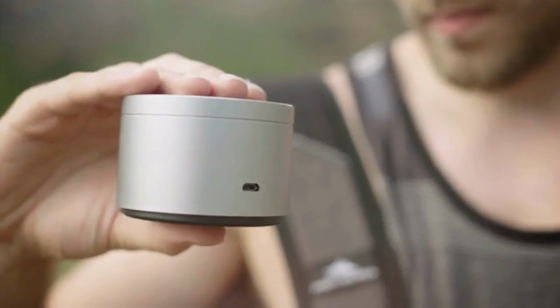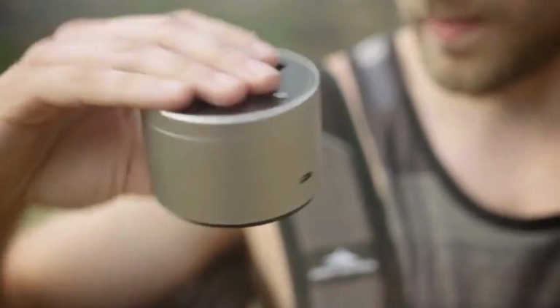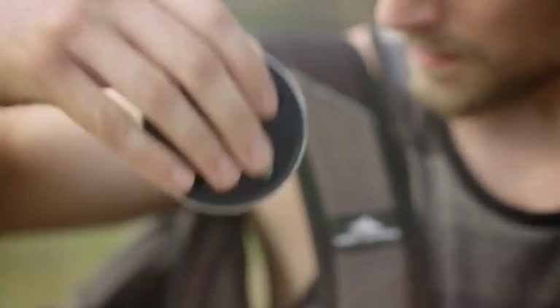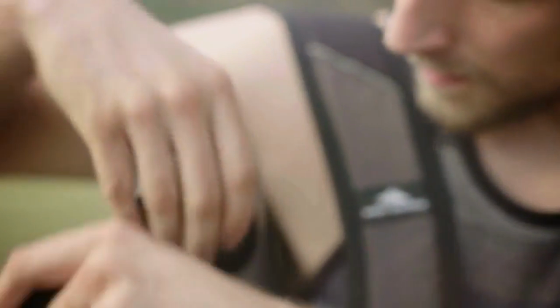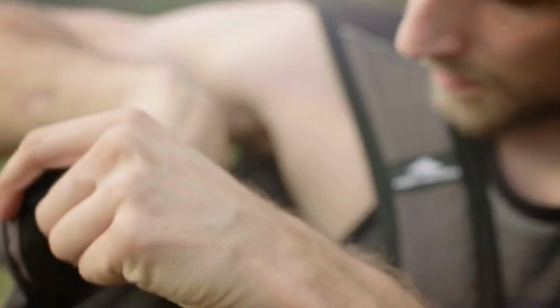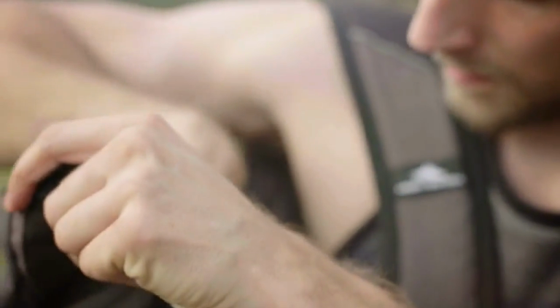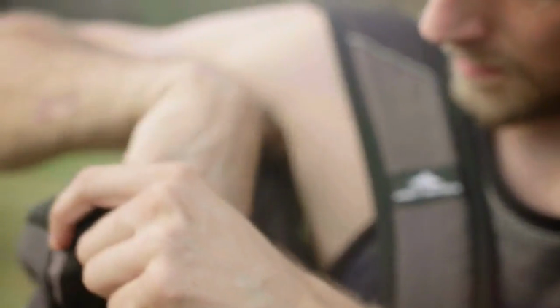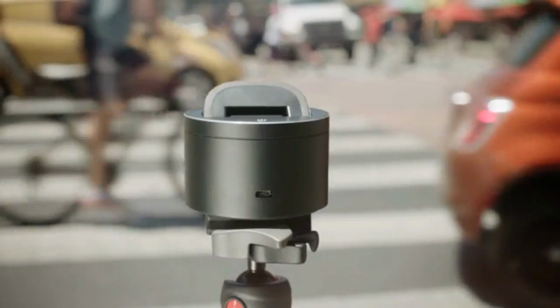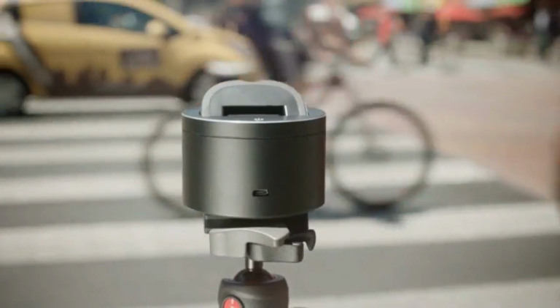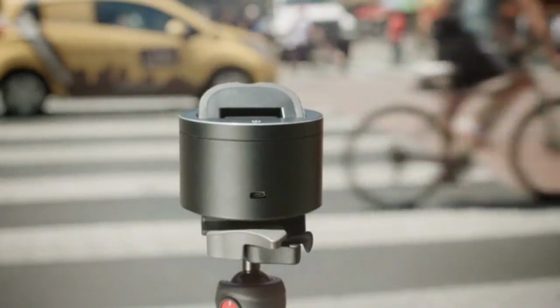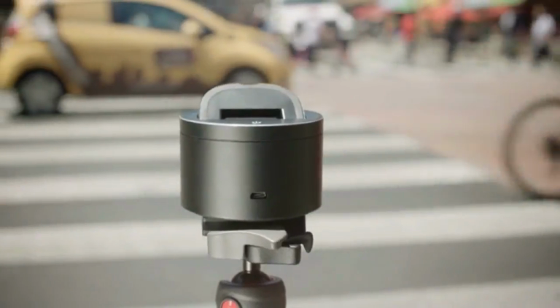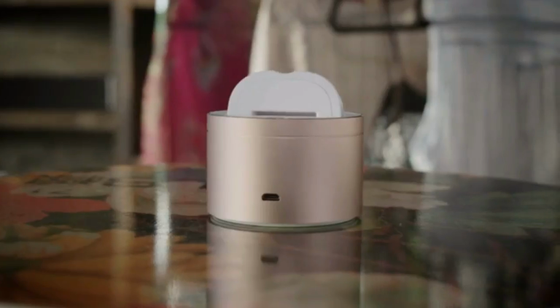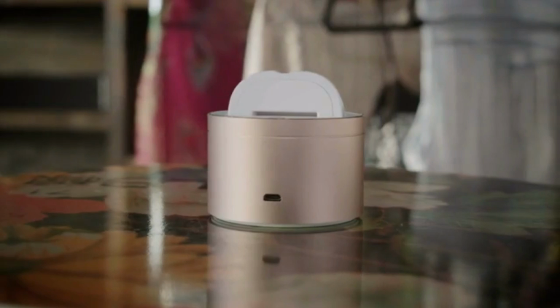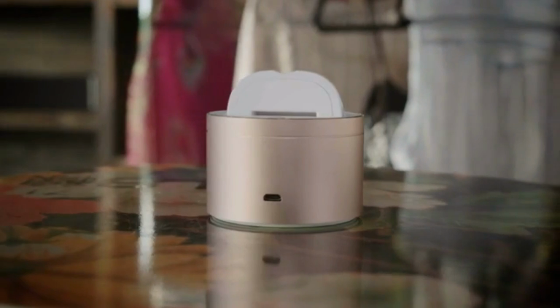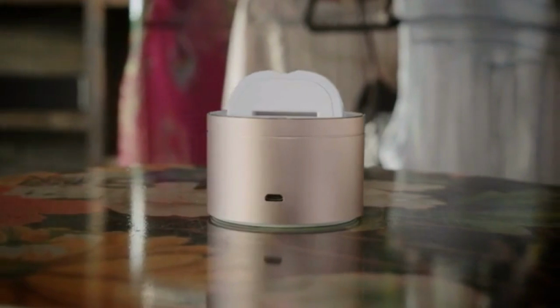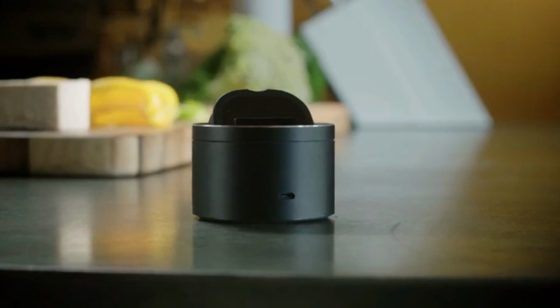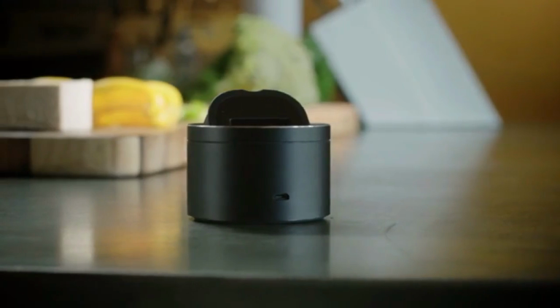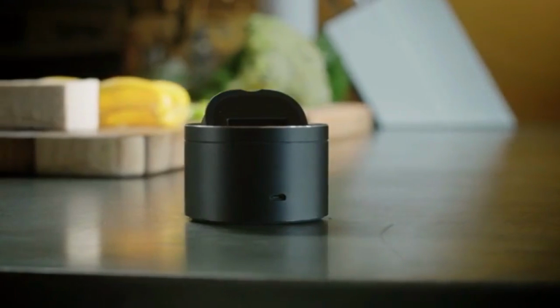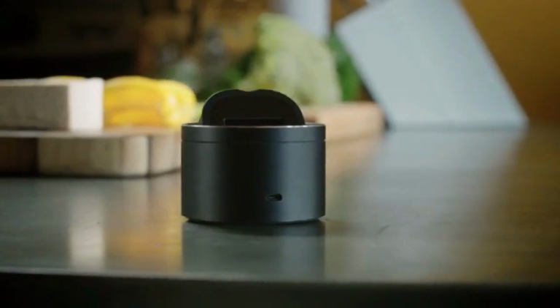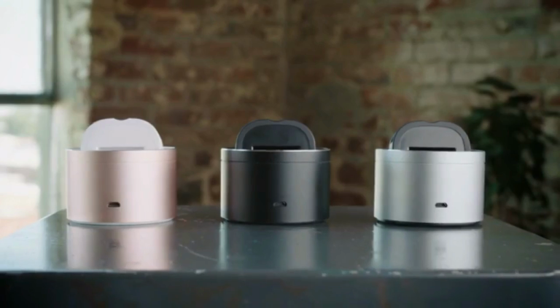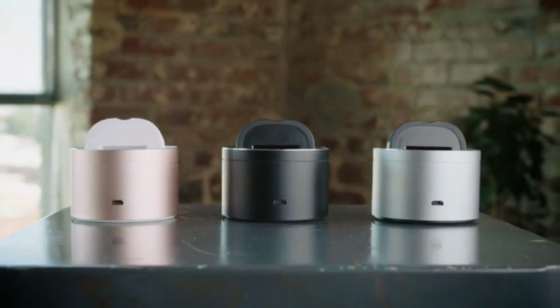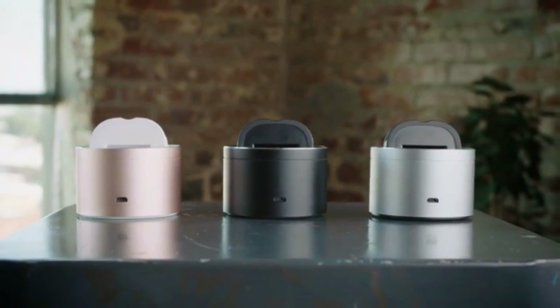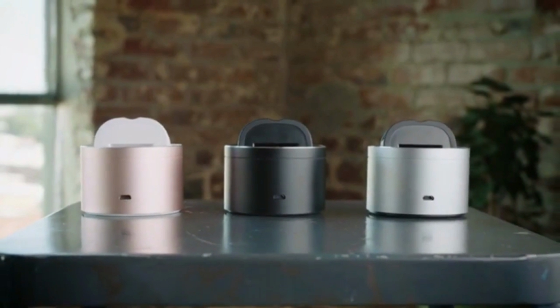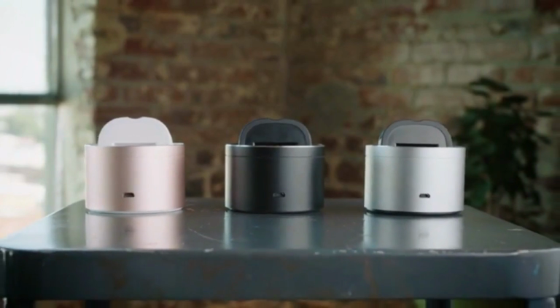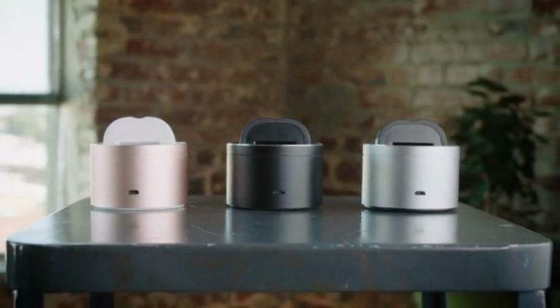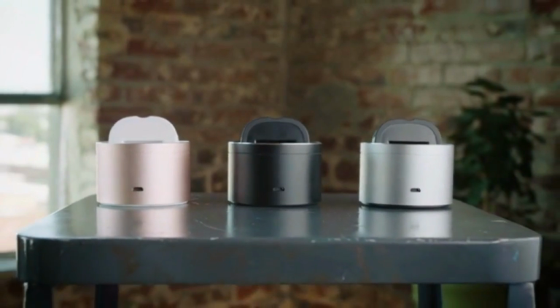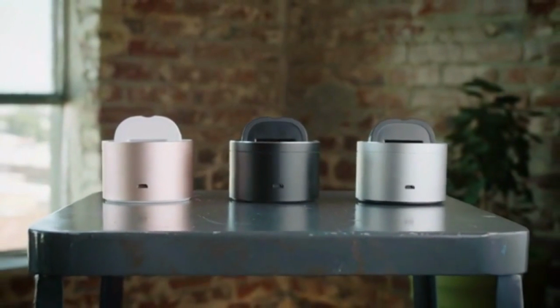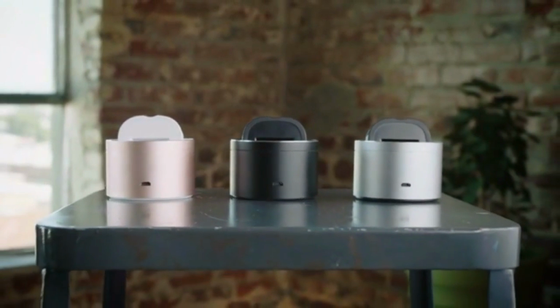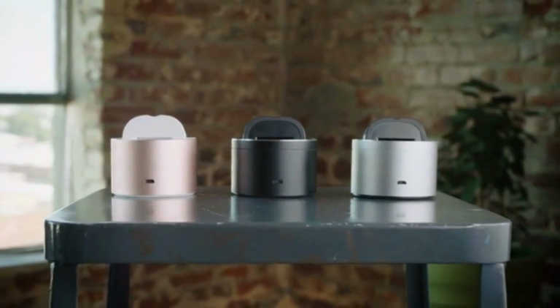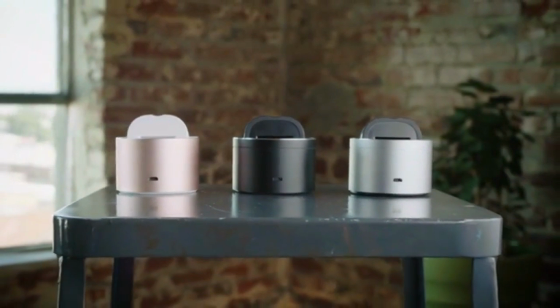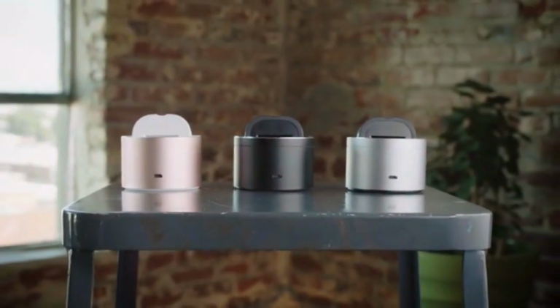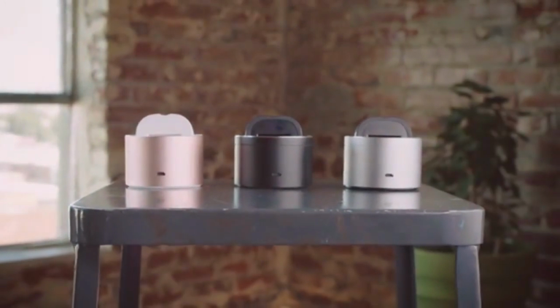Your unique experiences are important, and PicBot allows you to capture these memories. With PicBot, live your passions and never miss a moment.